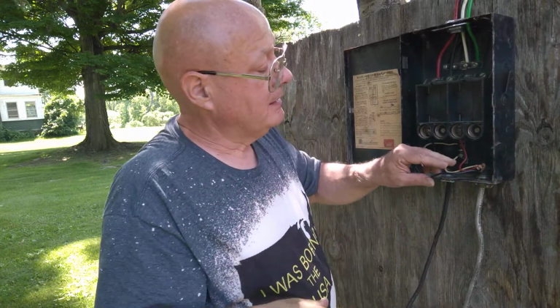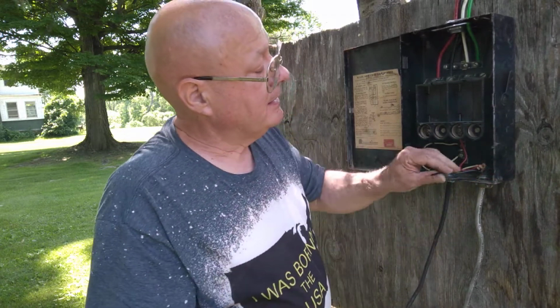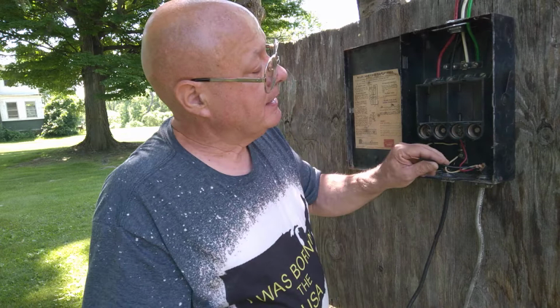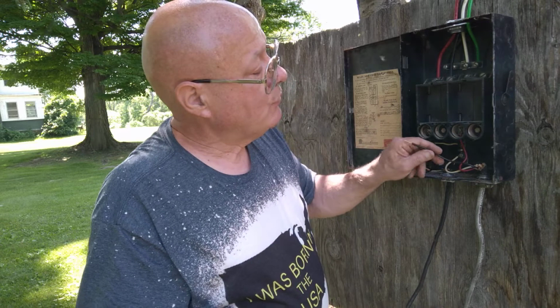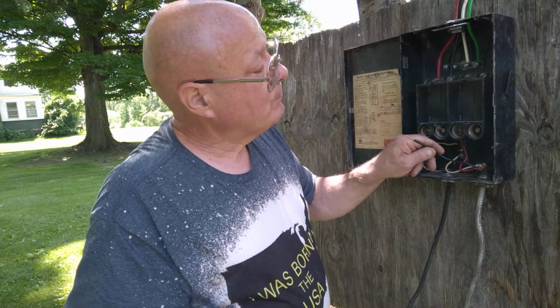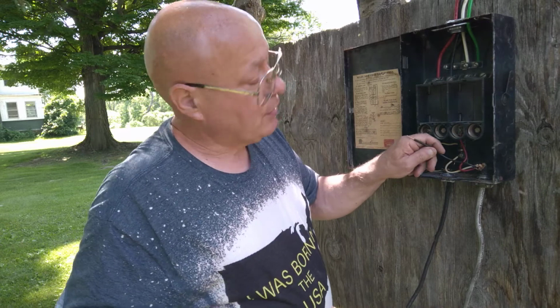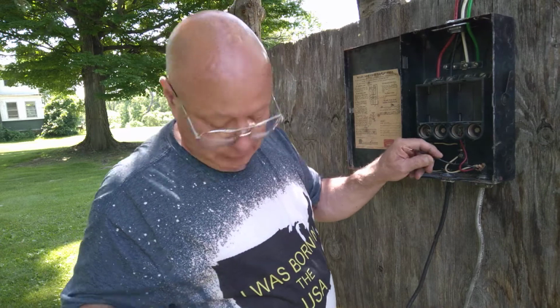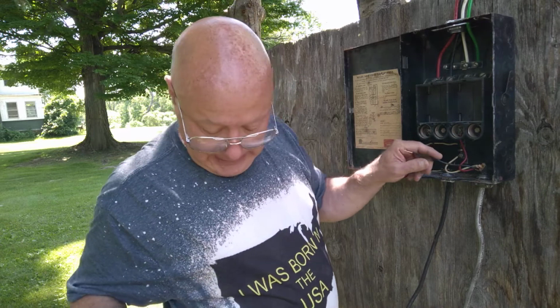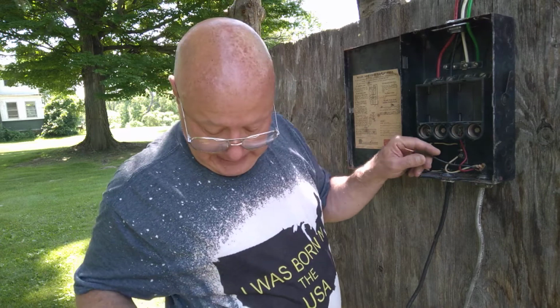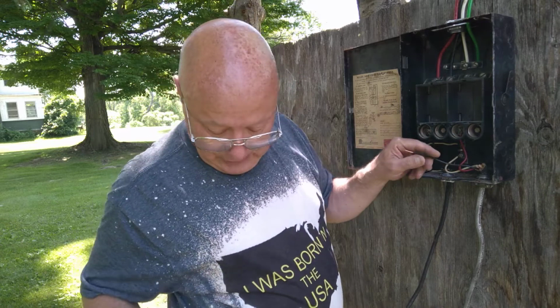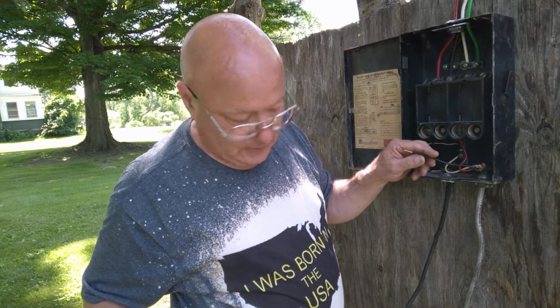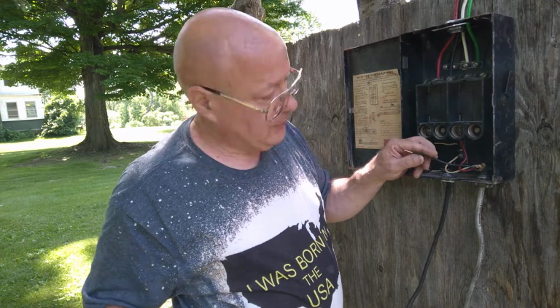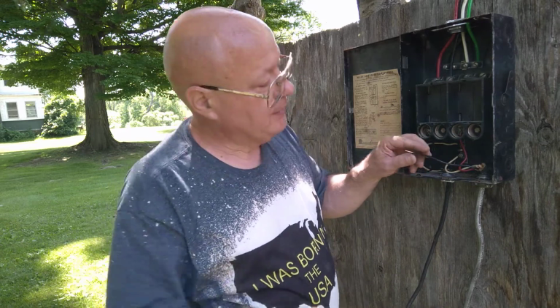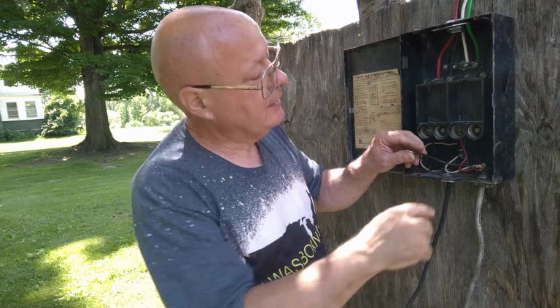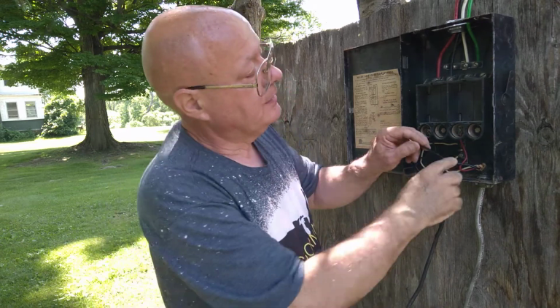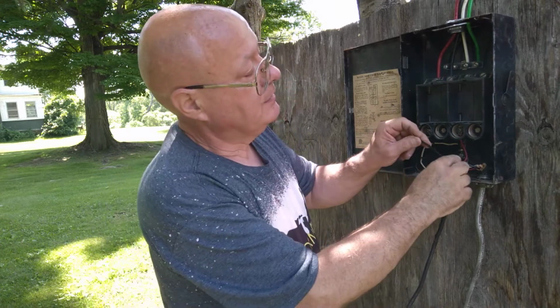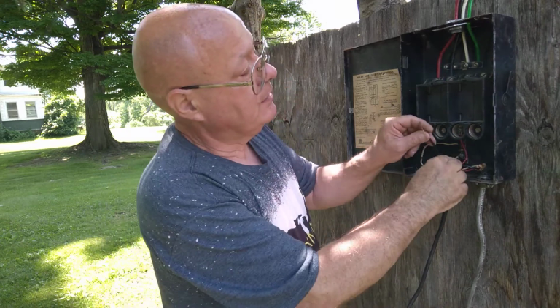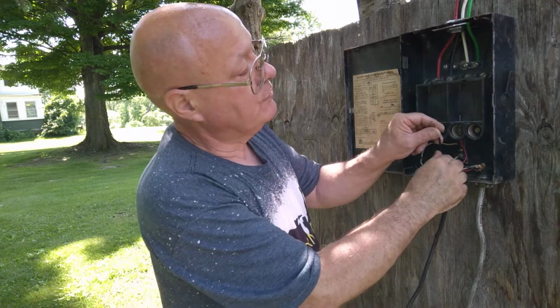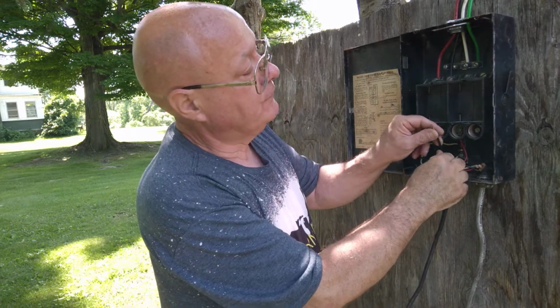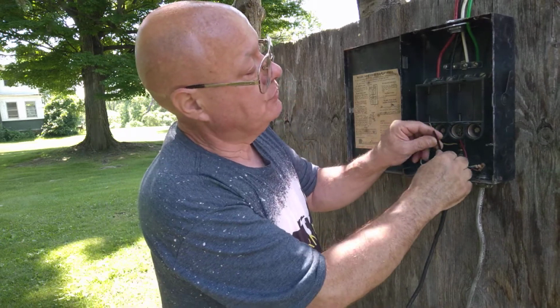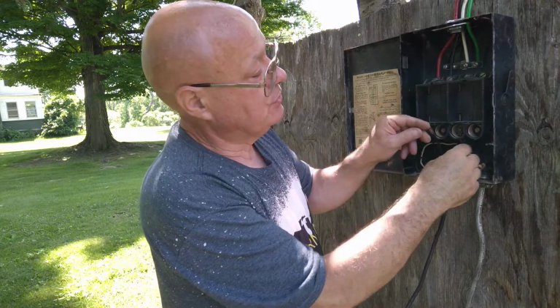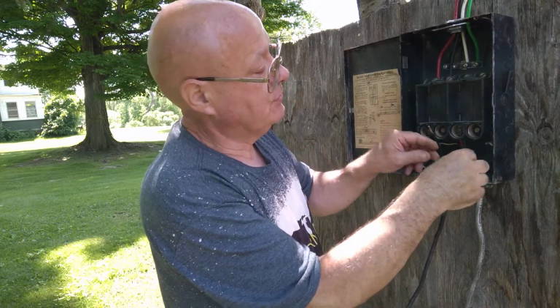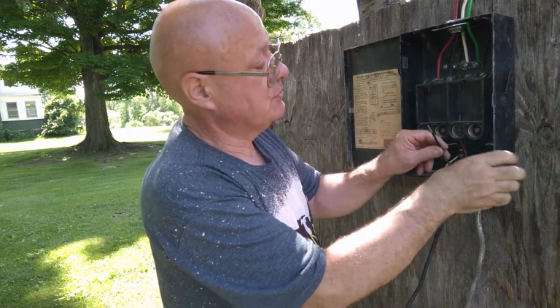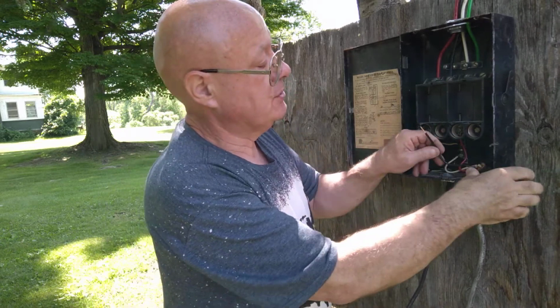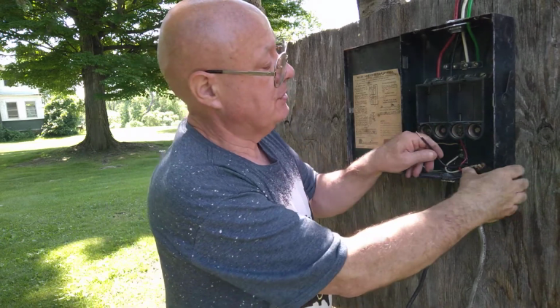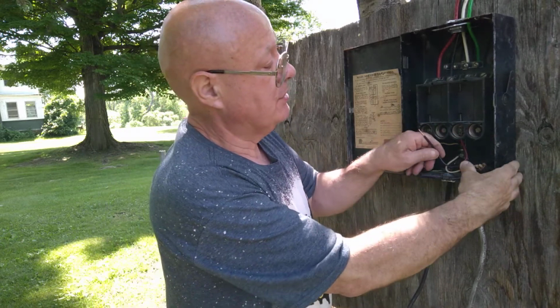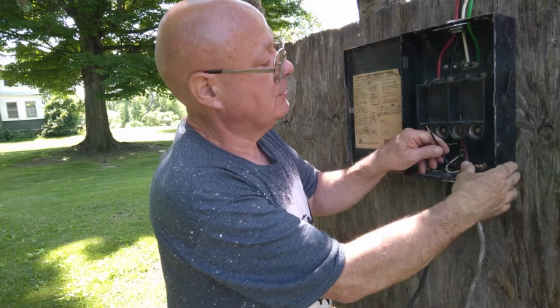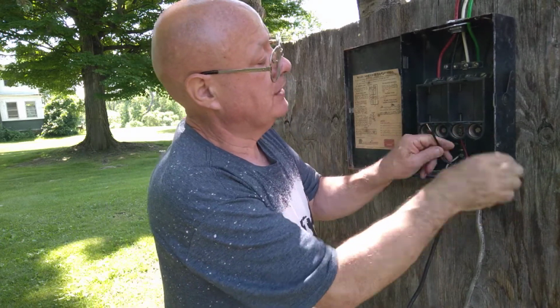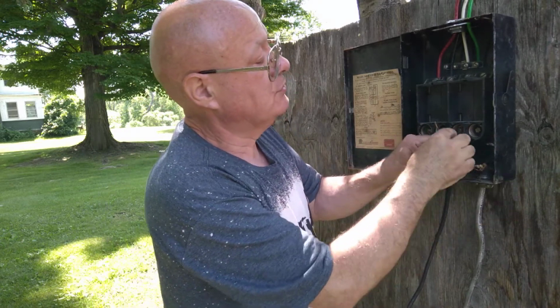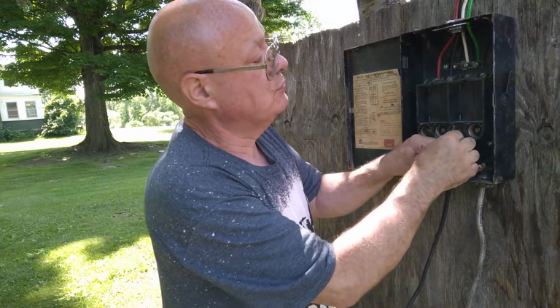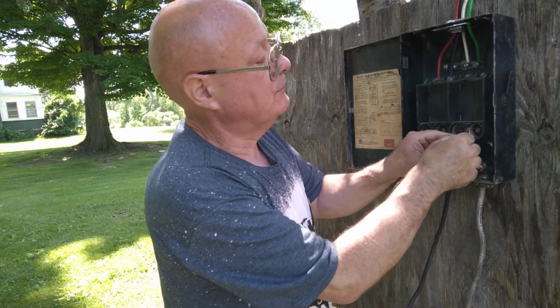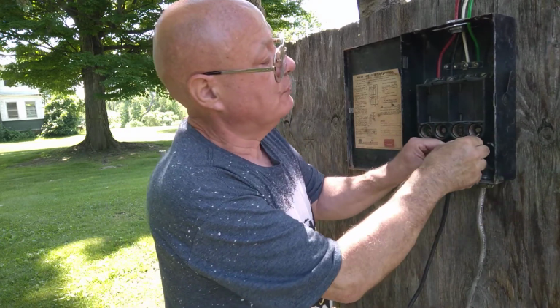Now we'll put our black on the other fuse here, and this is on the other leg of the 240.